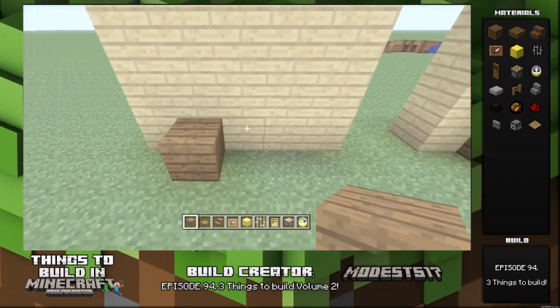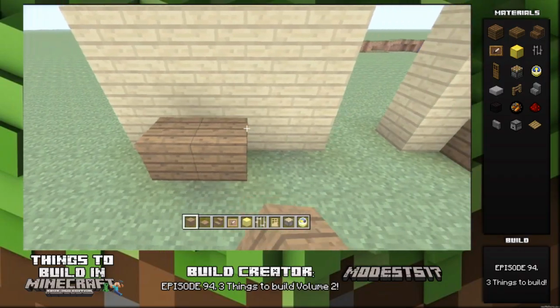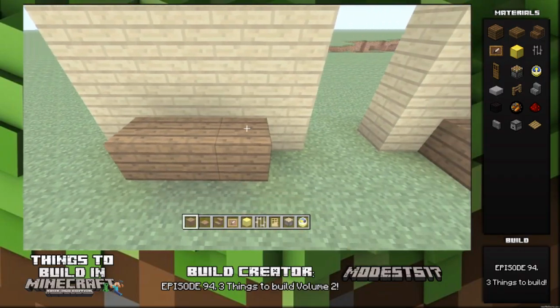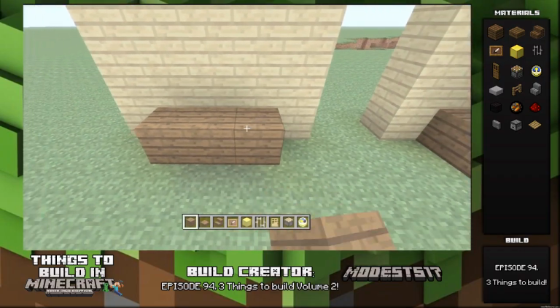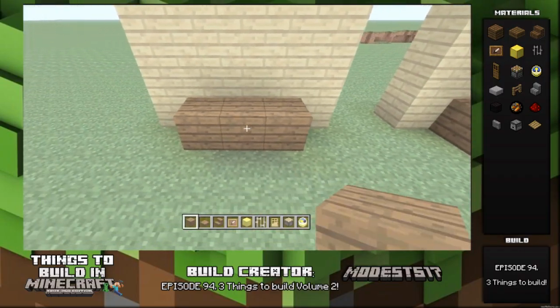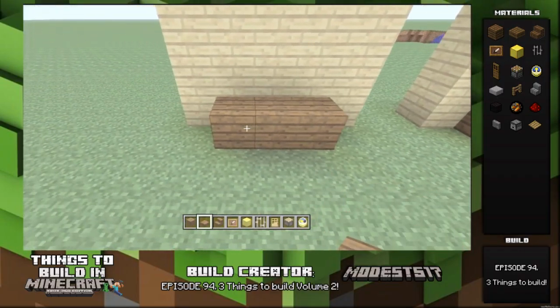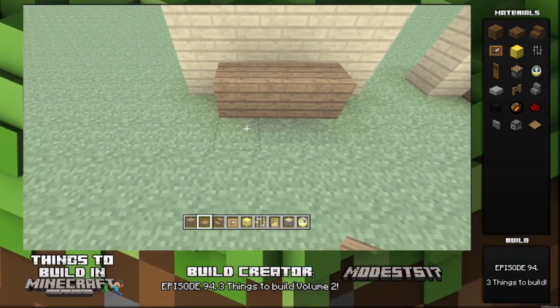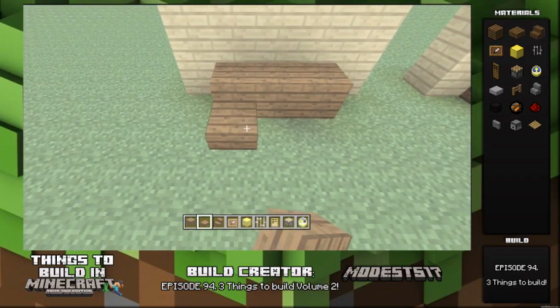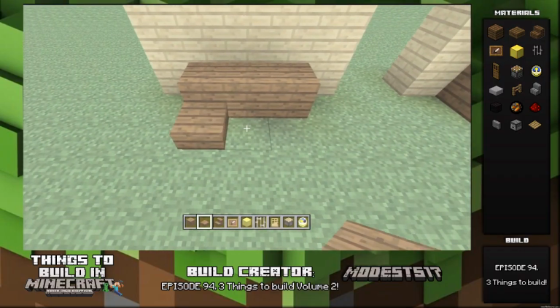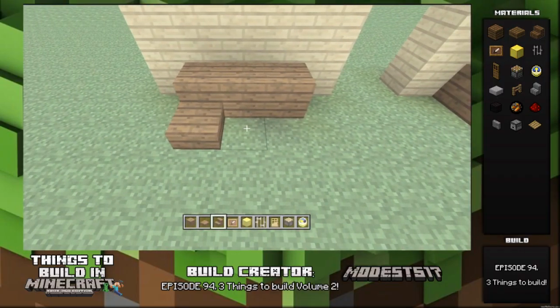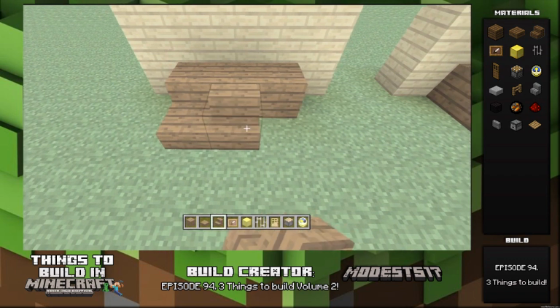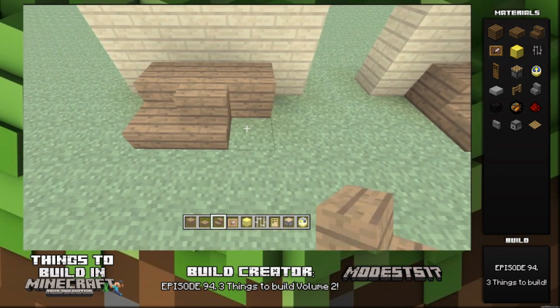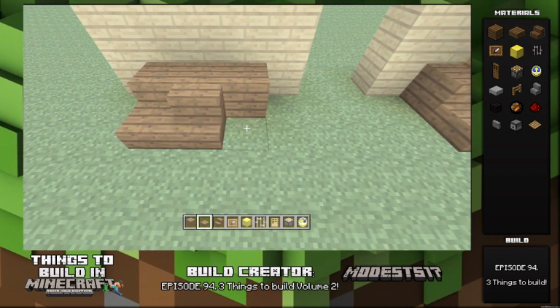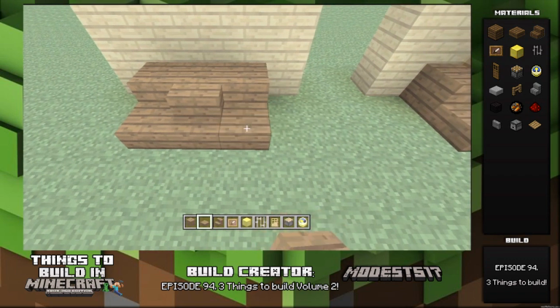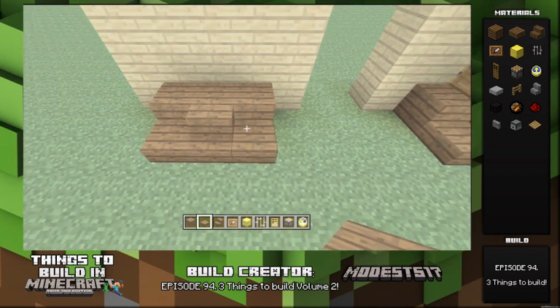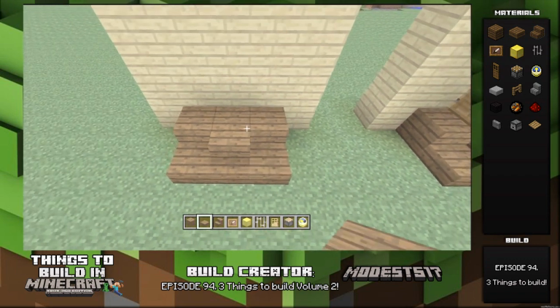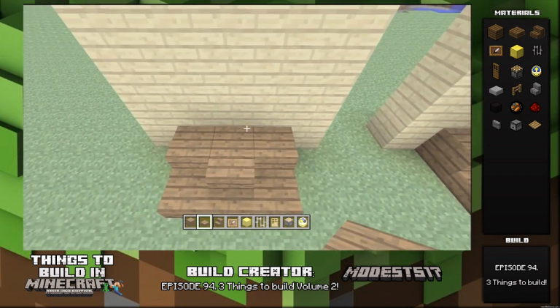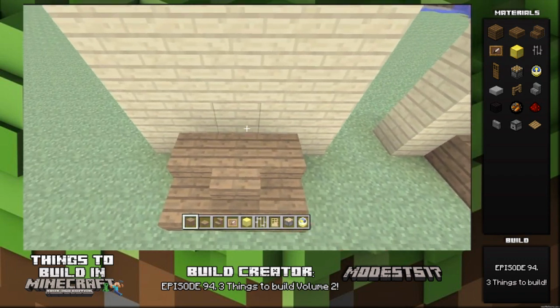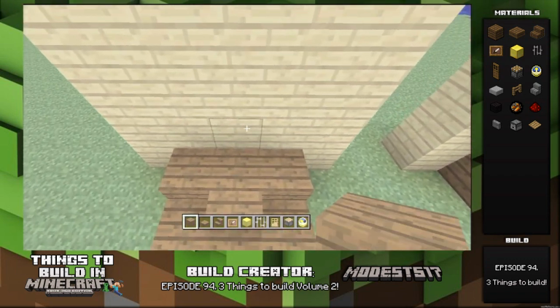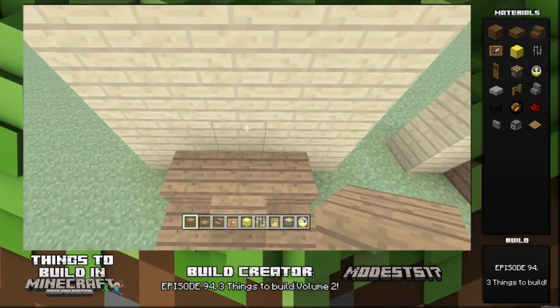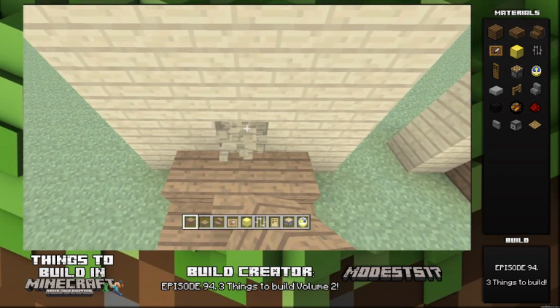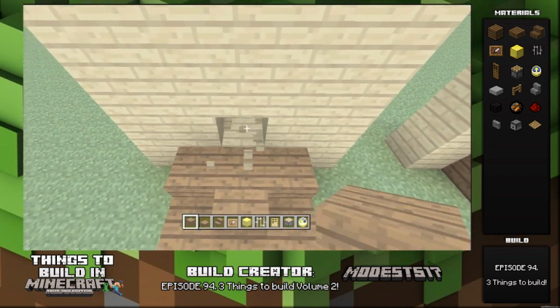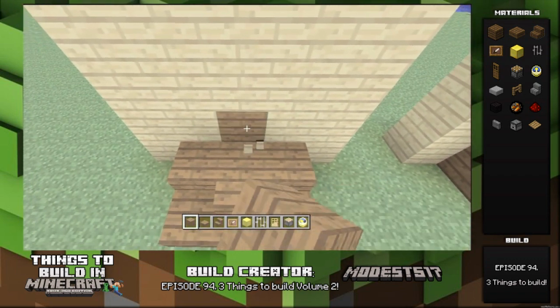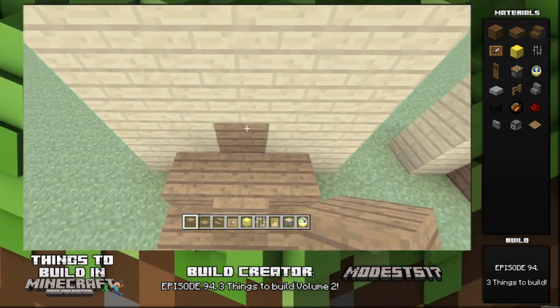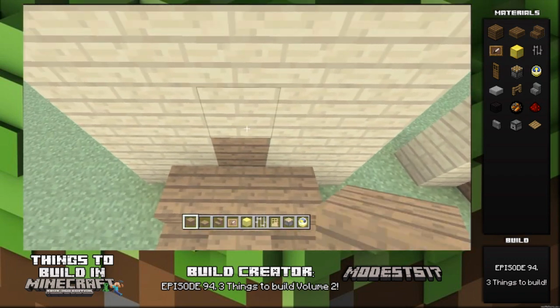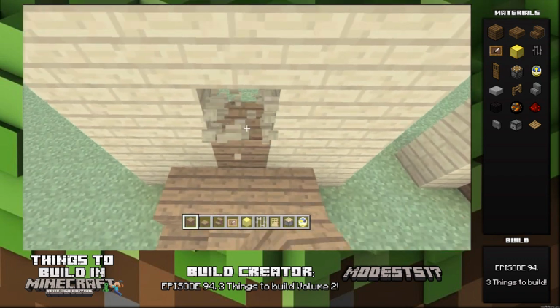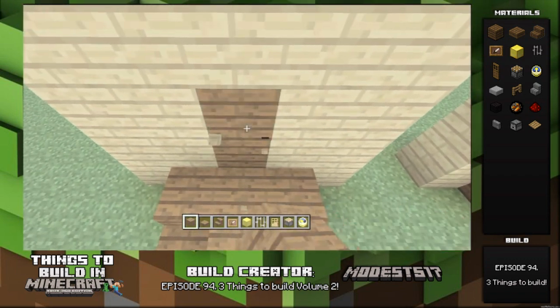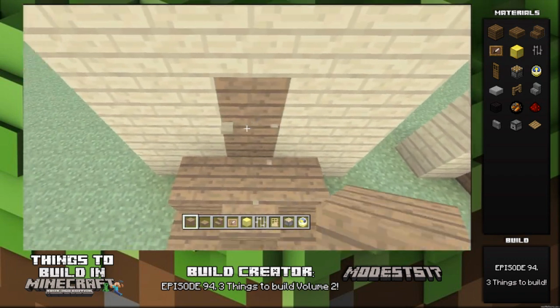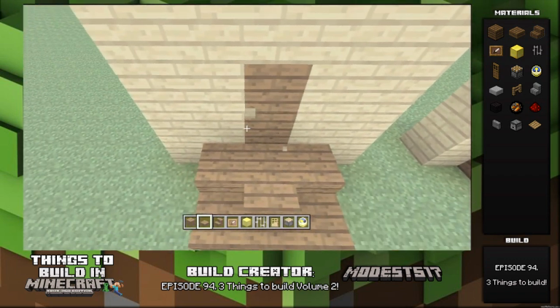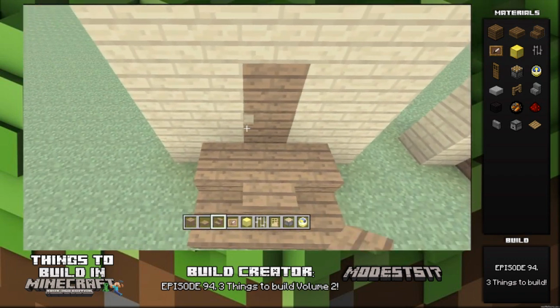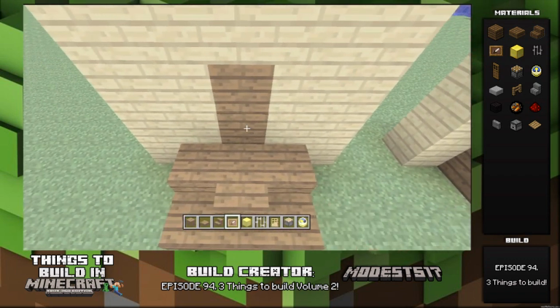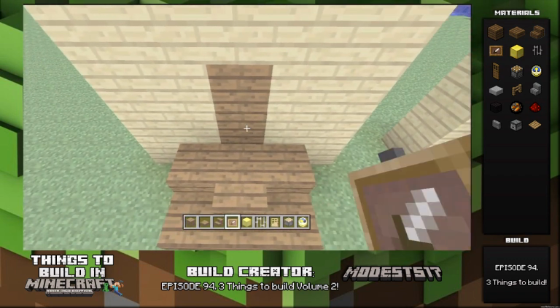Hey guys, it's Miles 5 on 7. This is episode 94 of my series, Things to Build in Minecraft. The name of the episode is Three Things to Build in Volume 2.